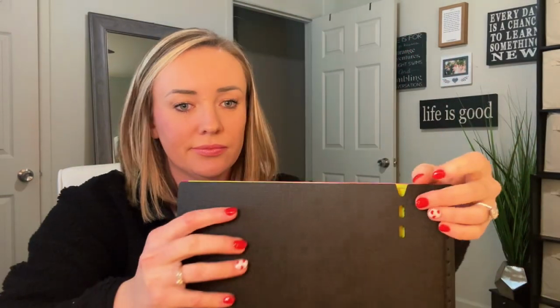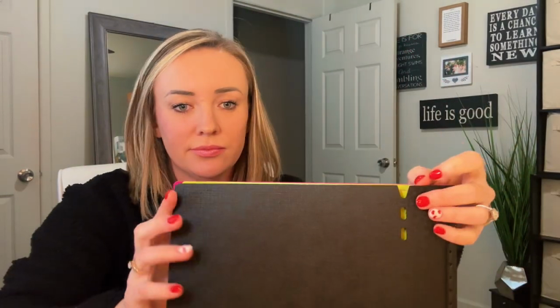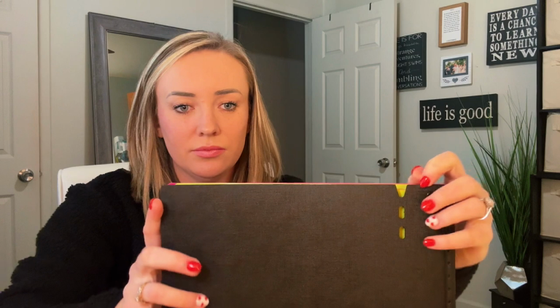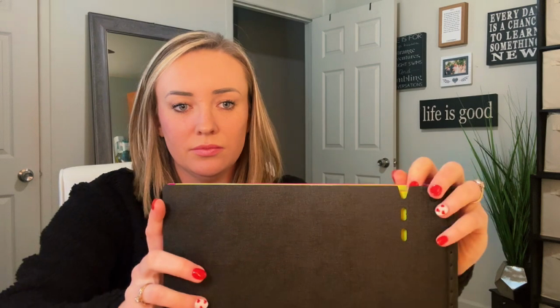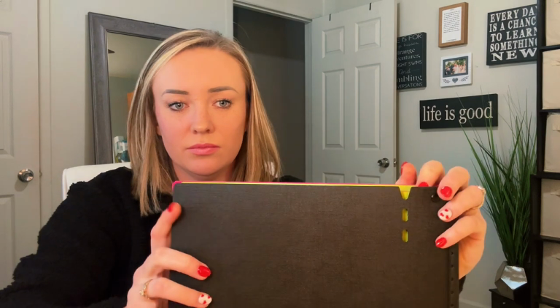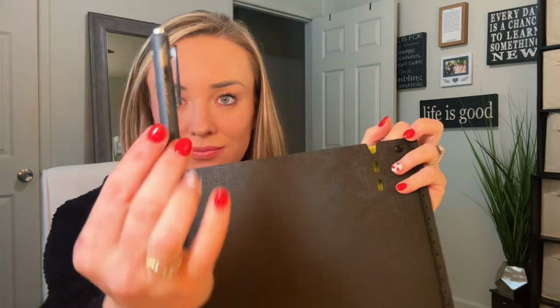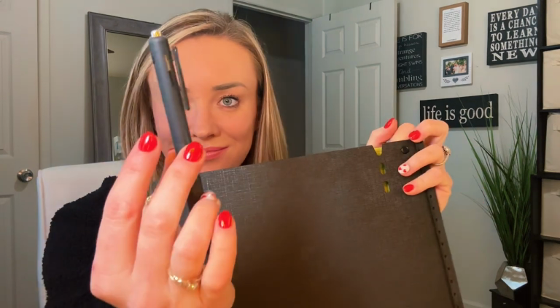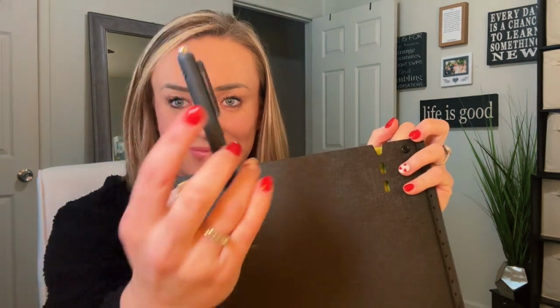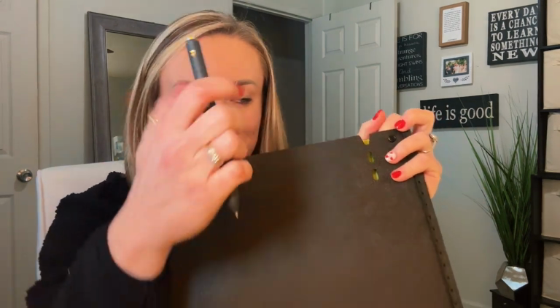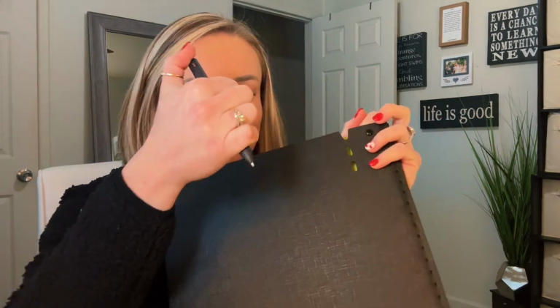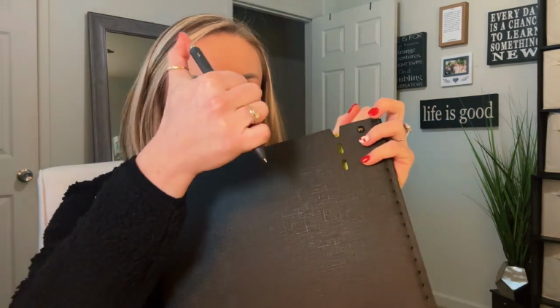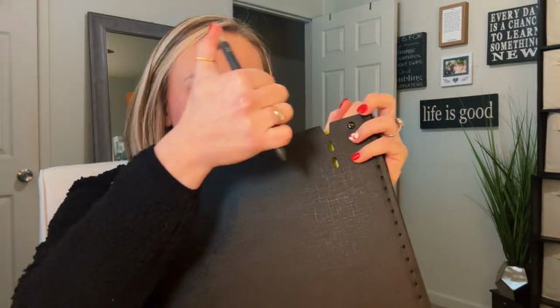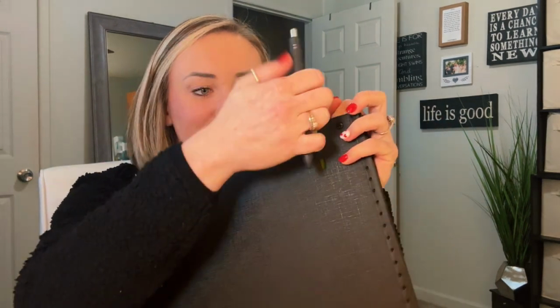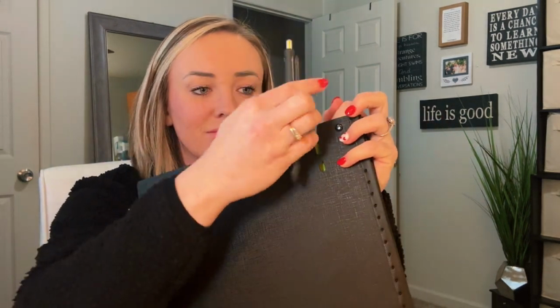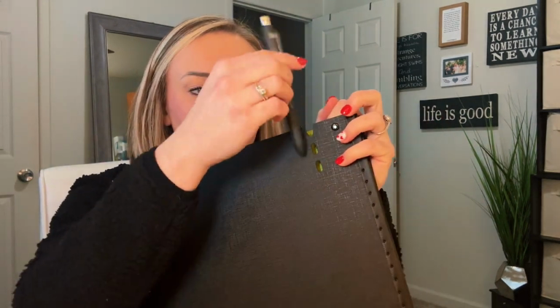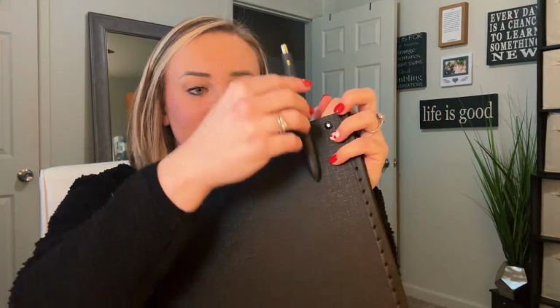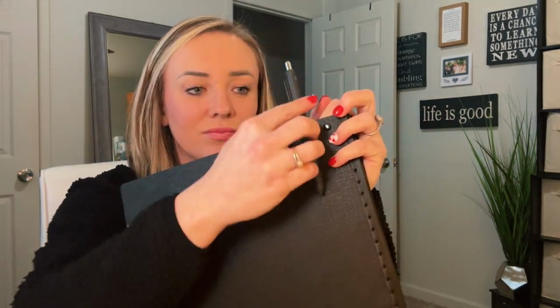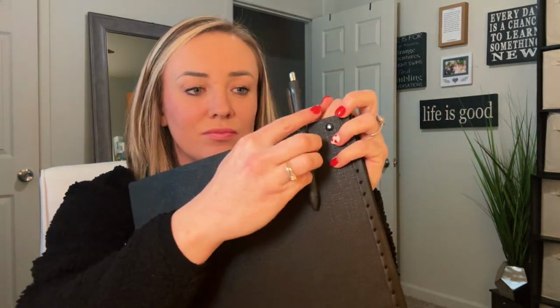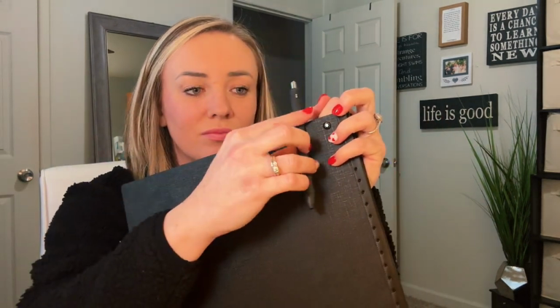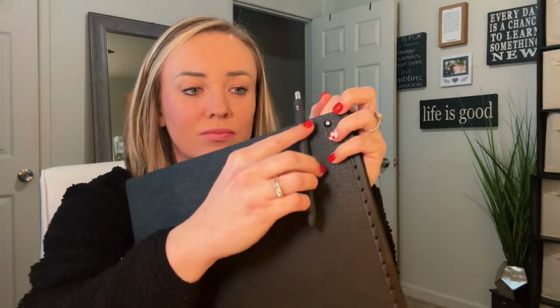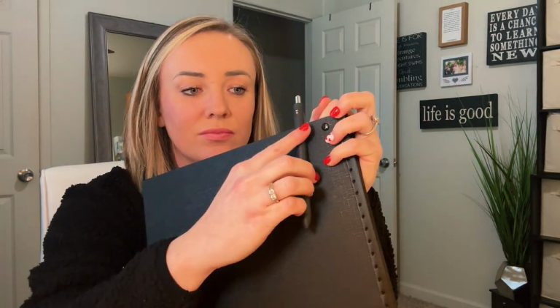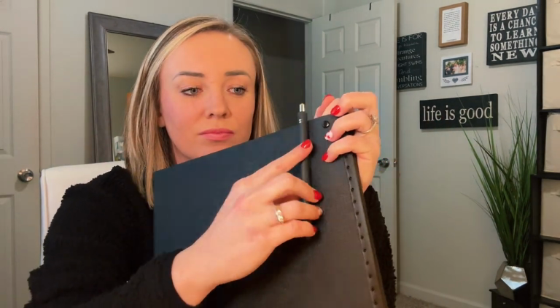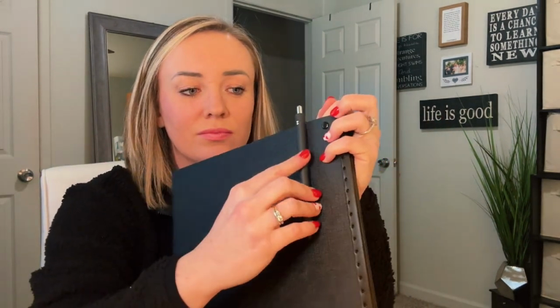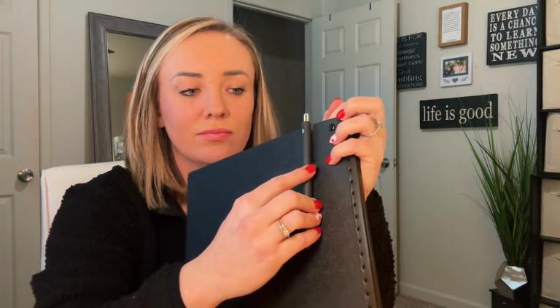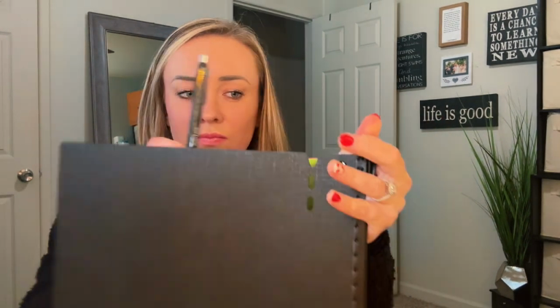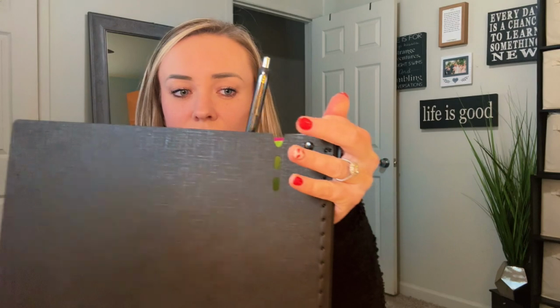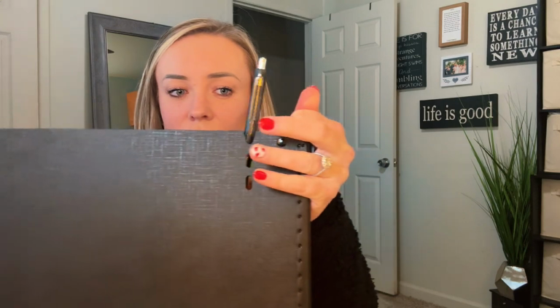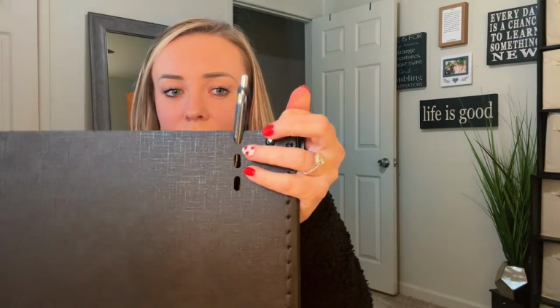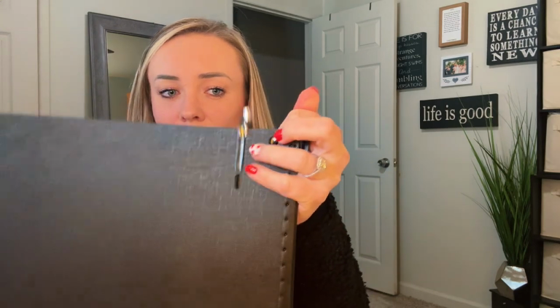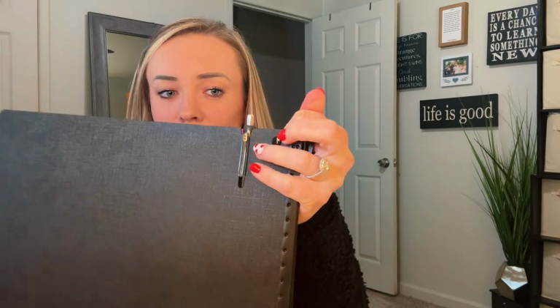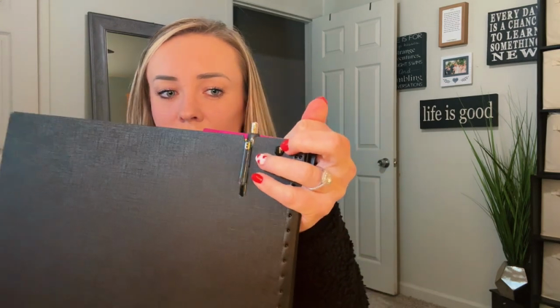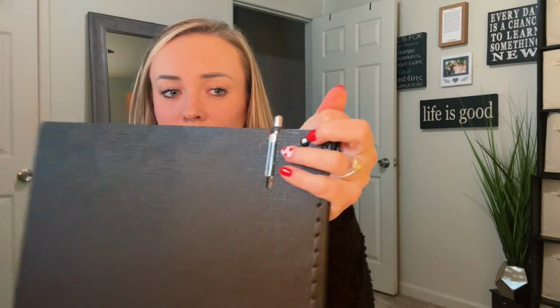The back has a little notch that works for all pens. You can easily attach it to the outside or the inside of the notebook, so no more losing that pen.